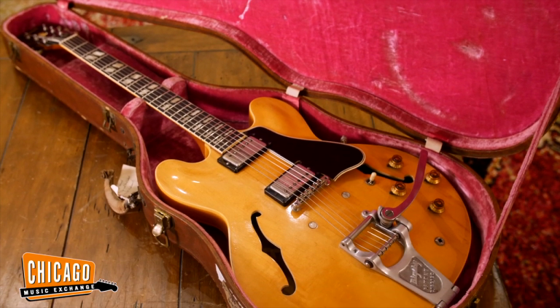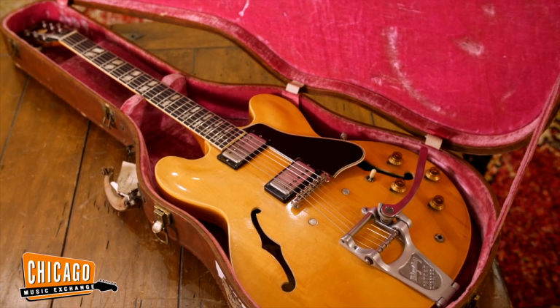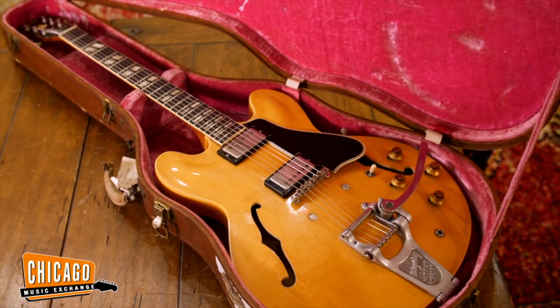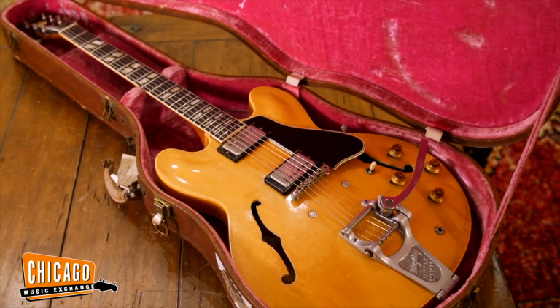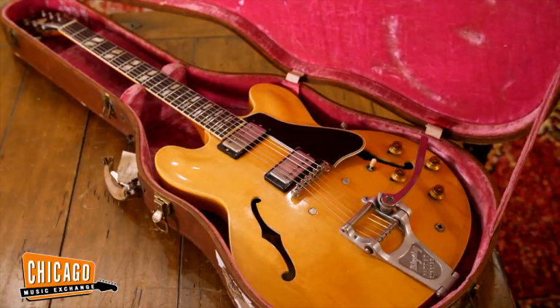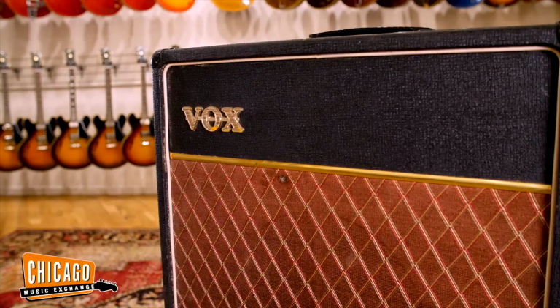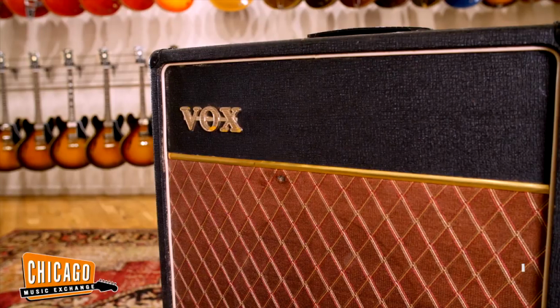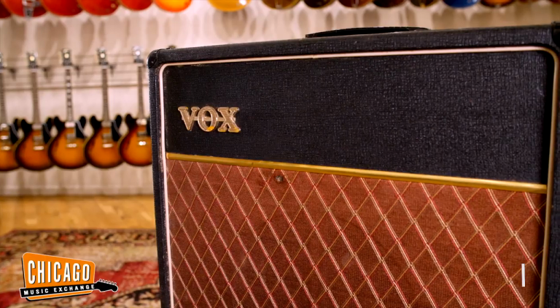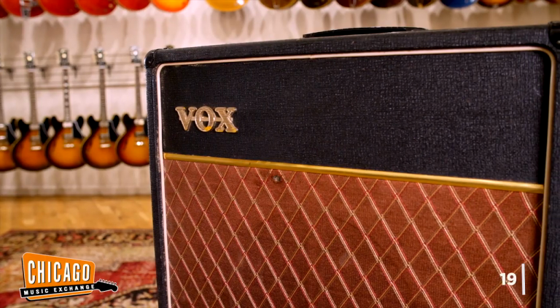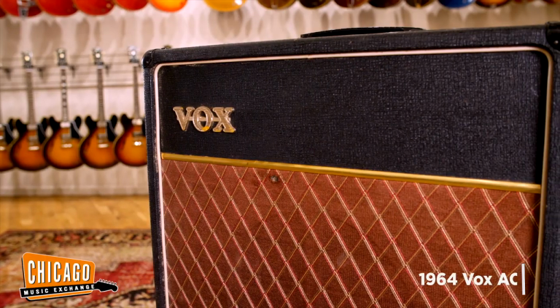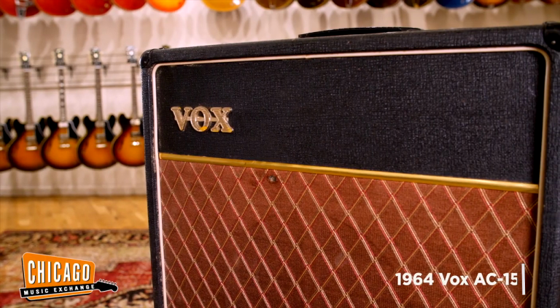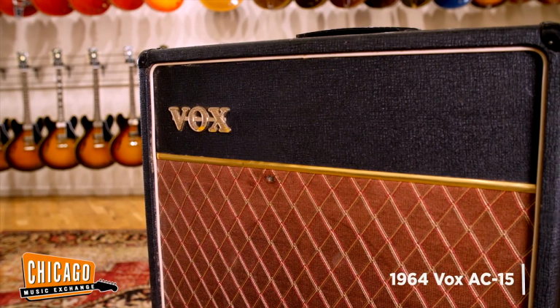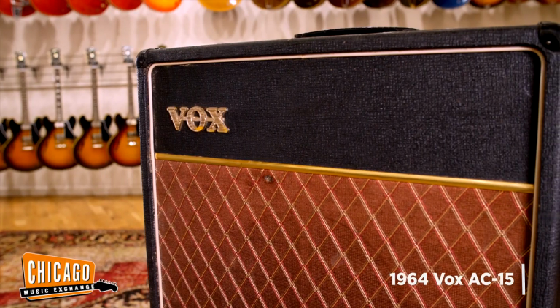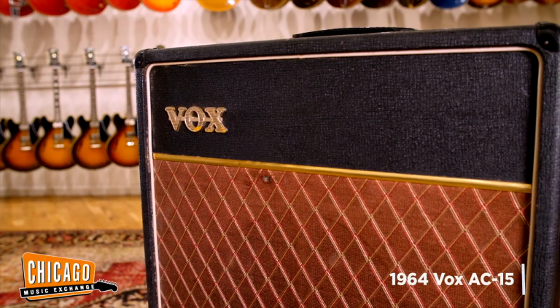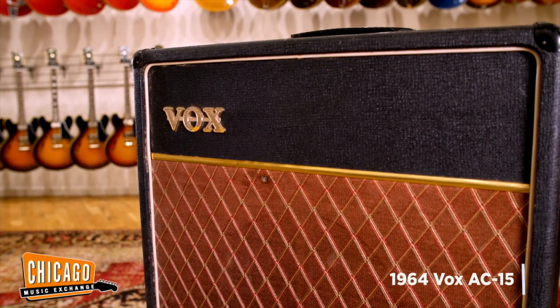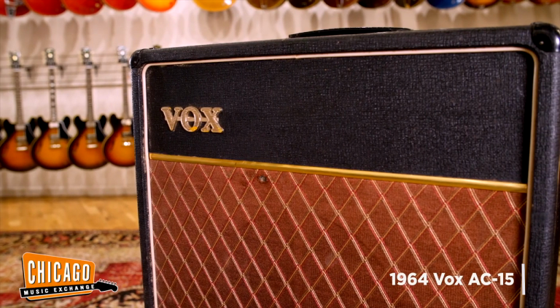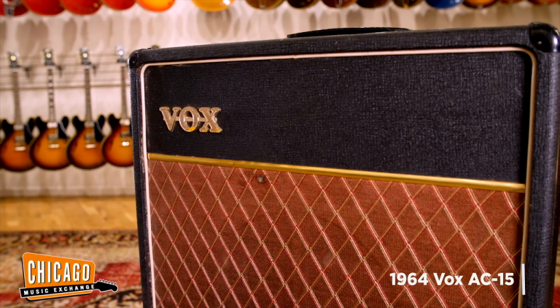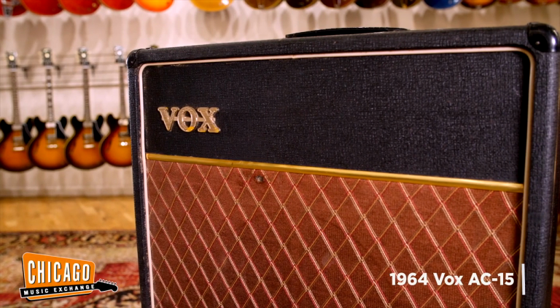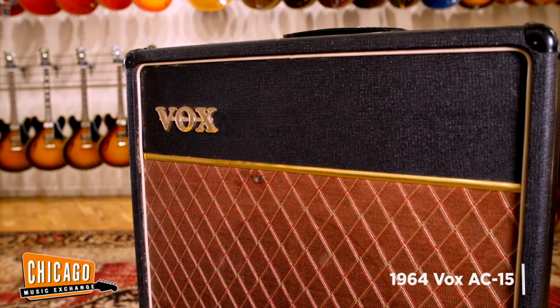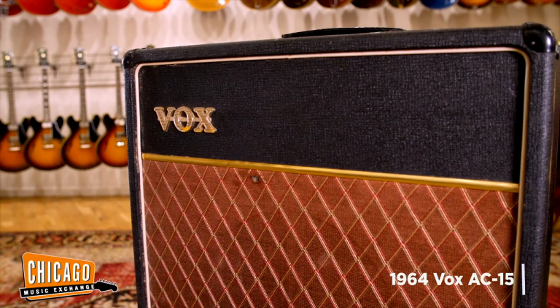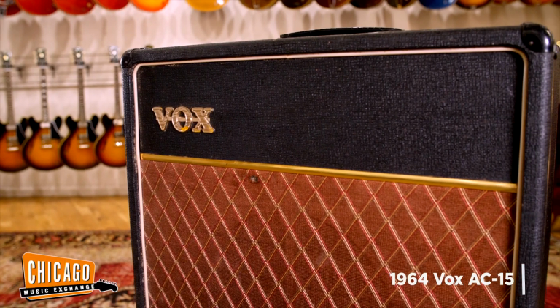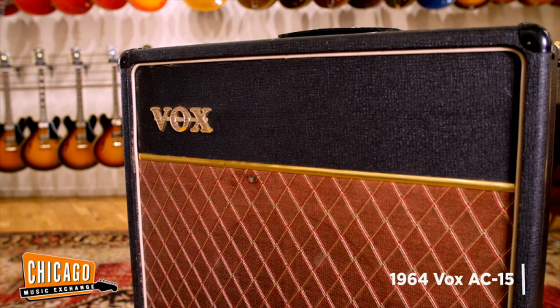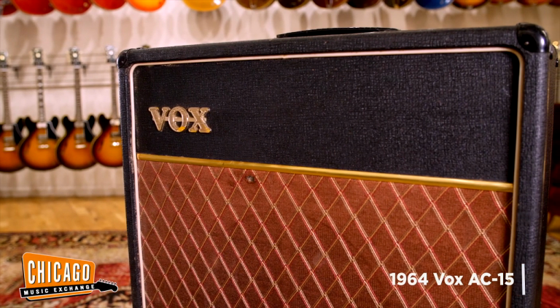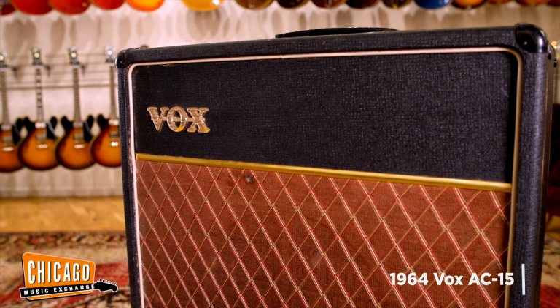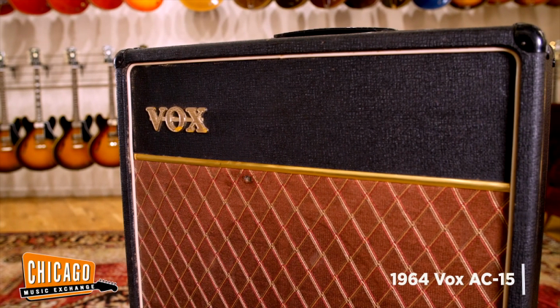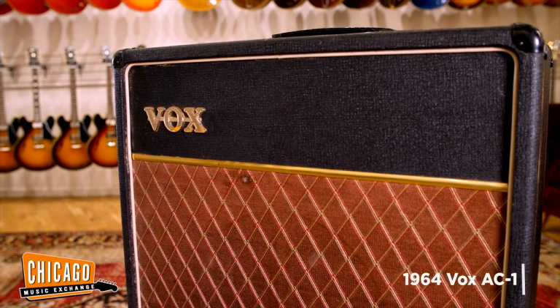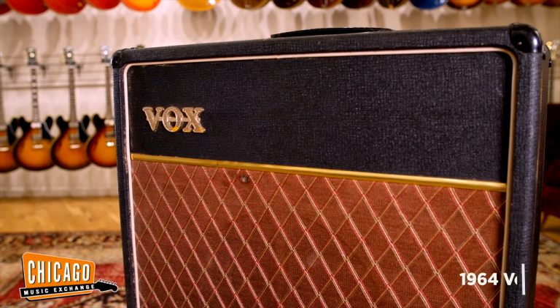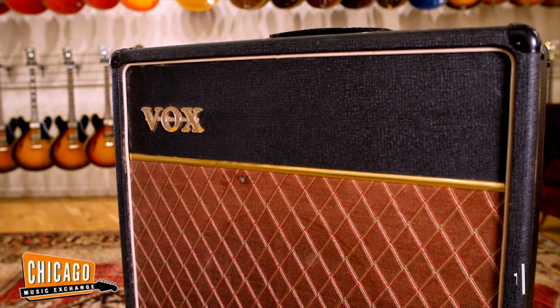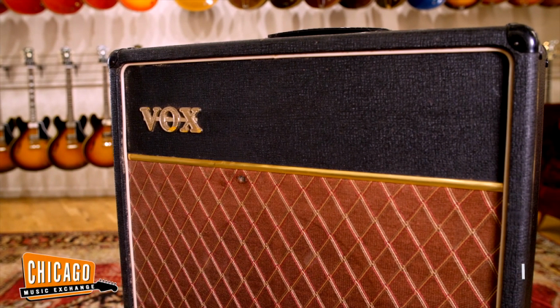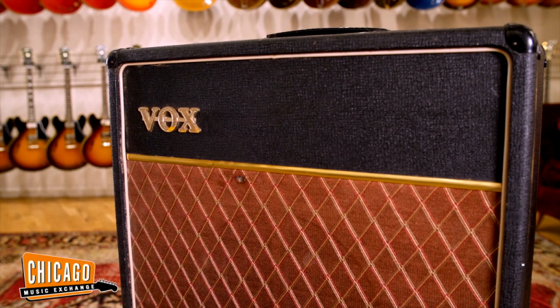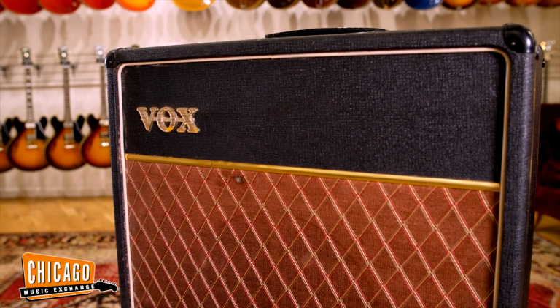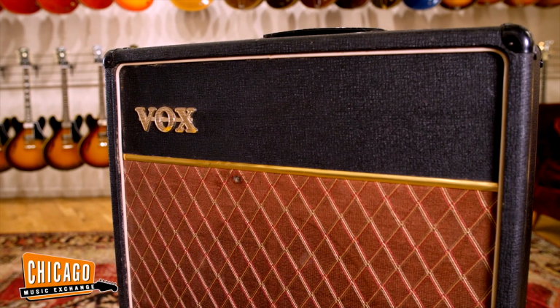Today, I'm going to be playing through a 1964 Vox AC-15 for a little bit of dirt. So, let's see how it sounds.